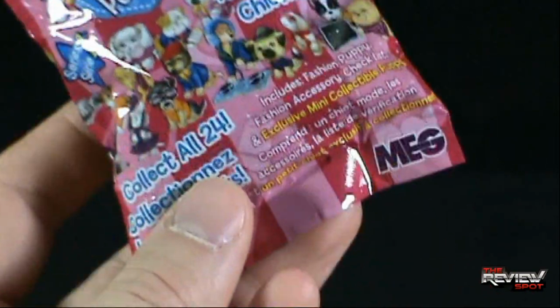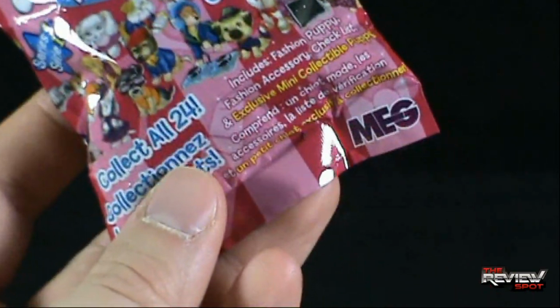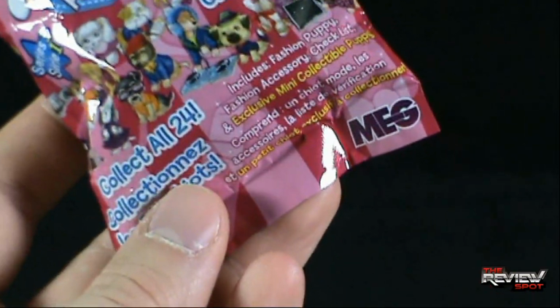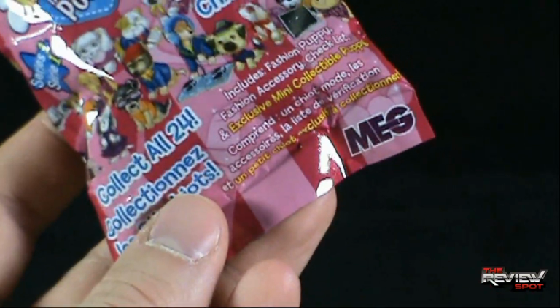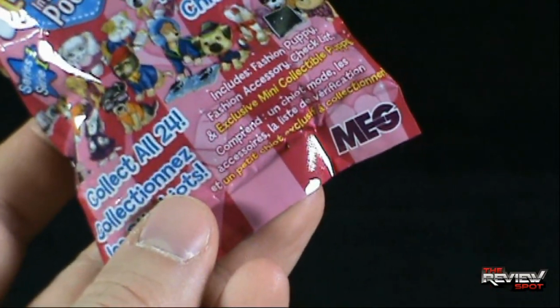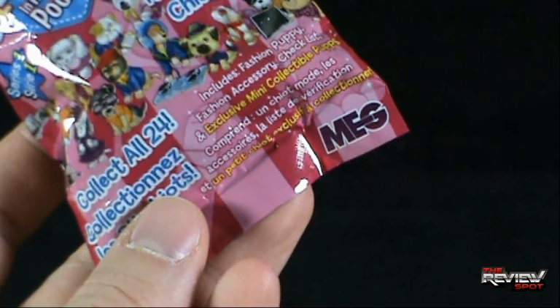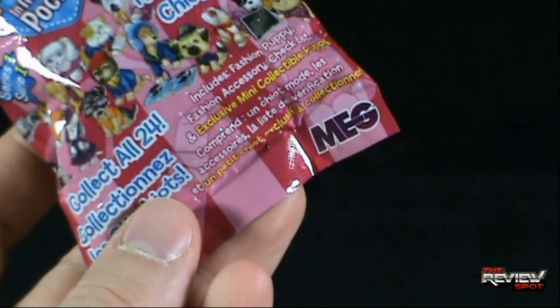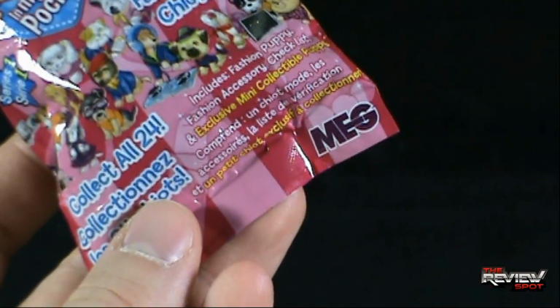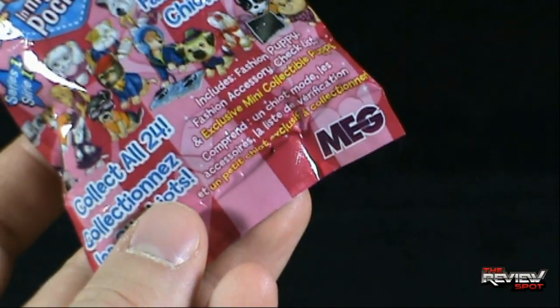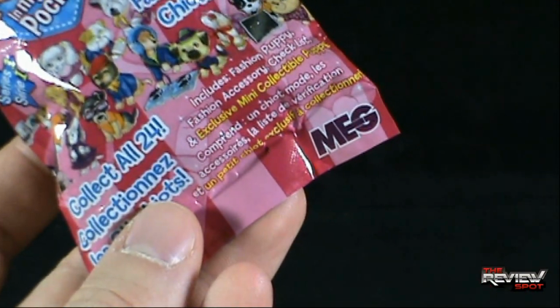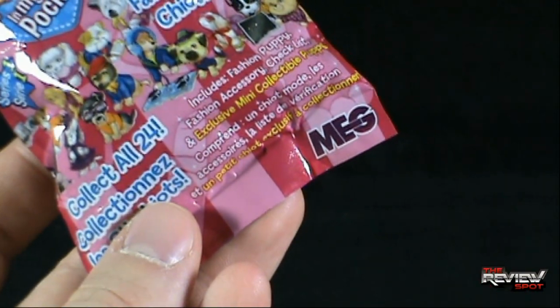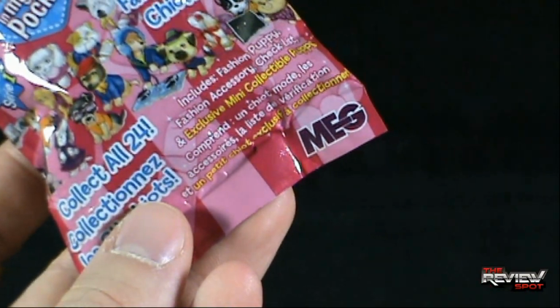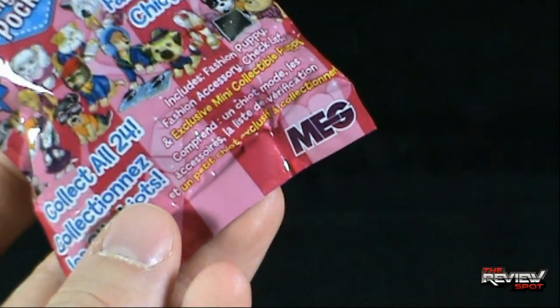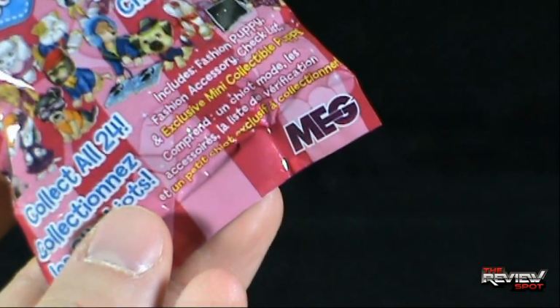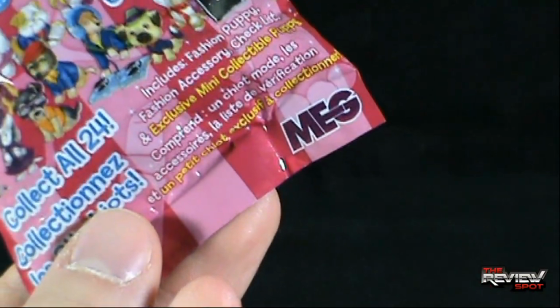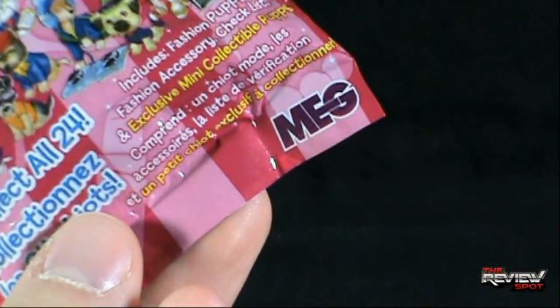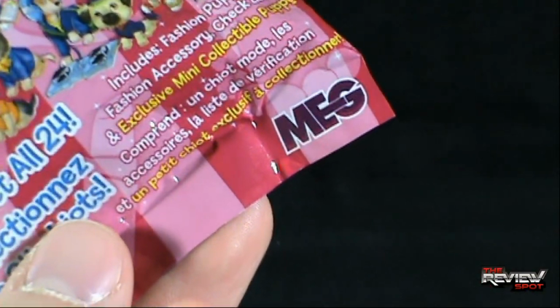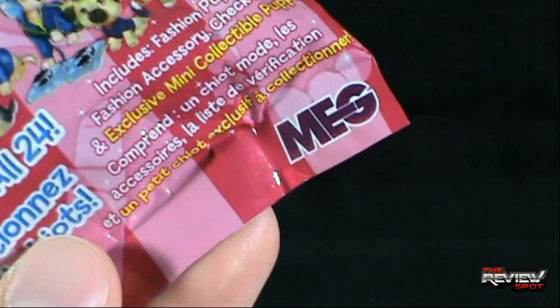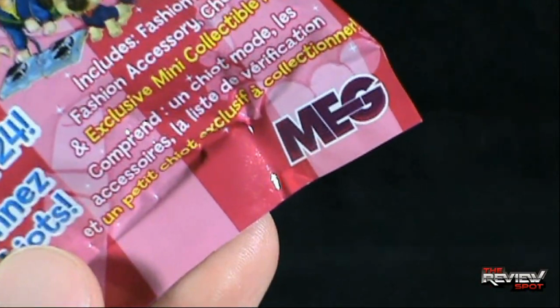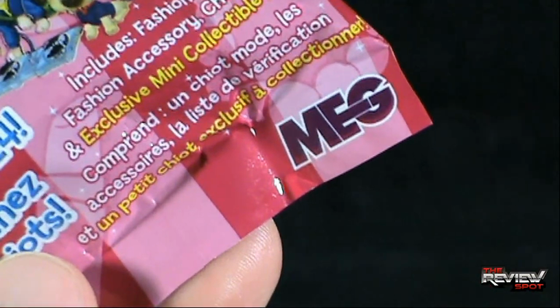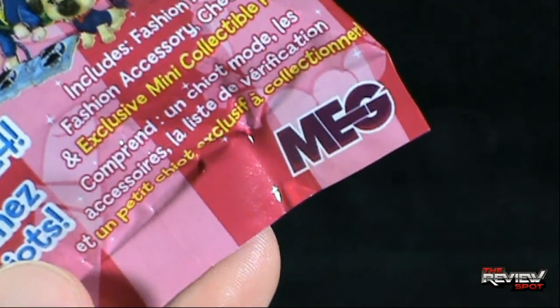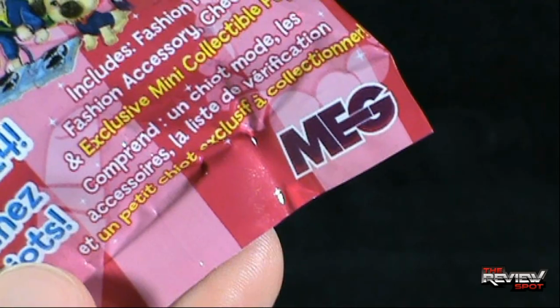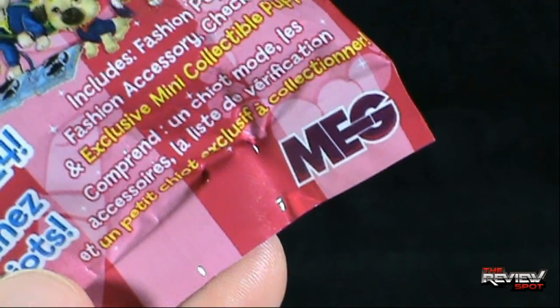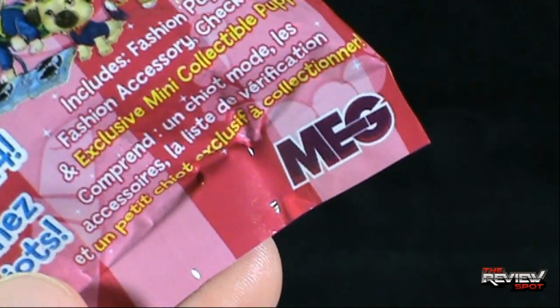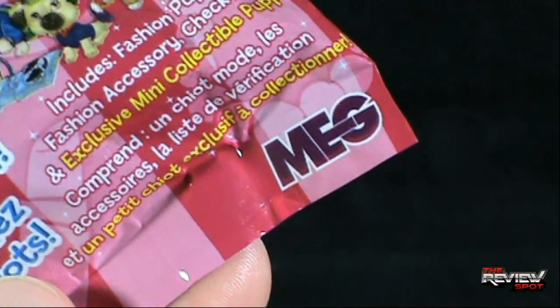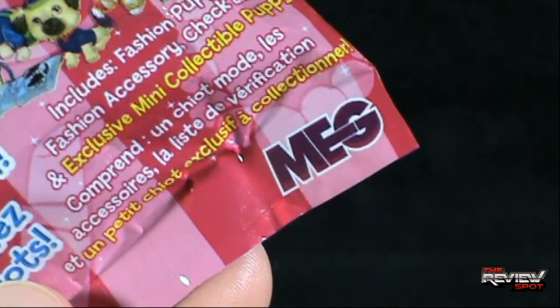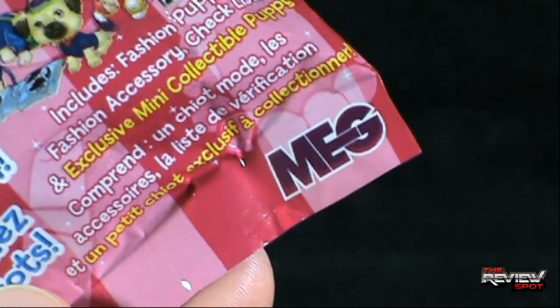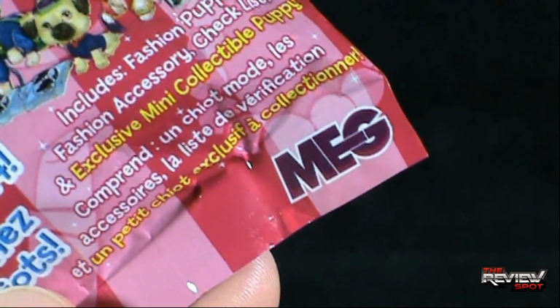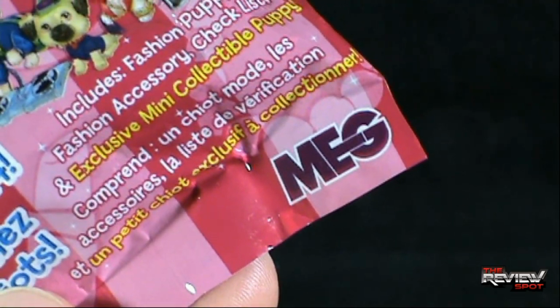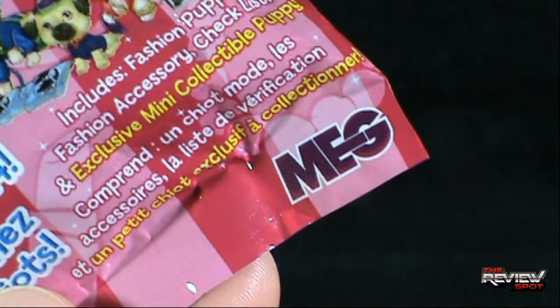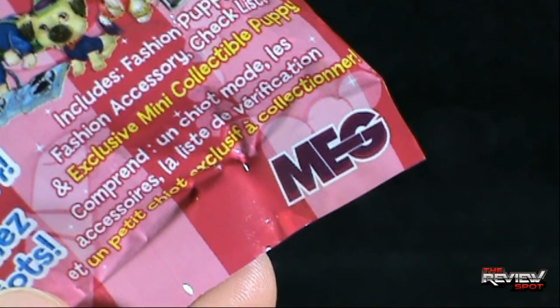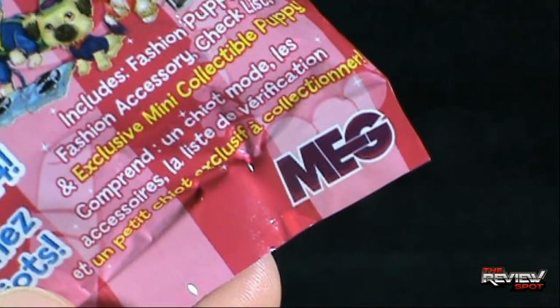This comes to us from... does that actually say it comes from Meg? It comes from Meg.